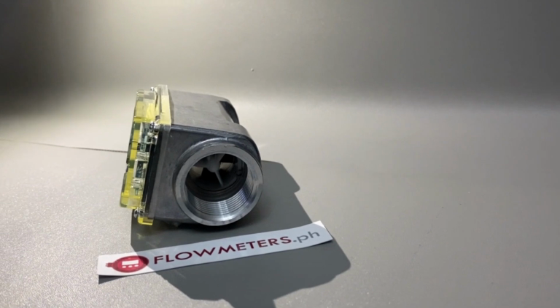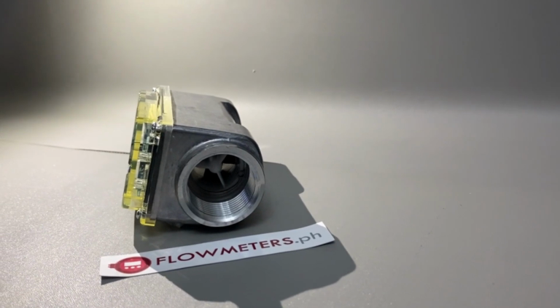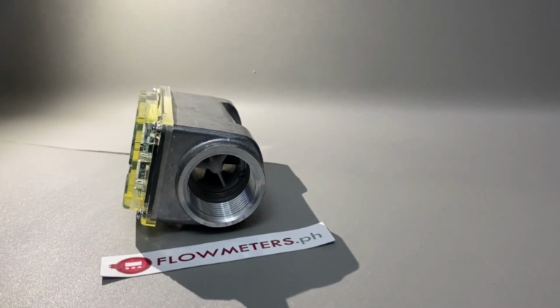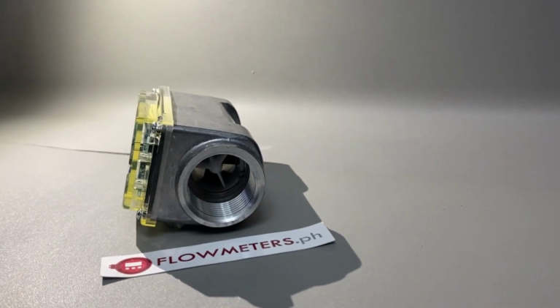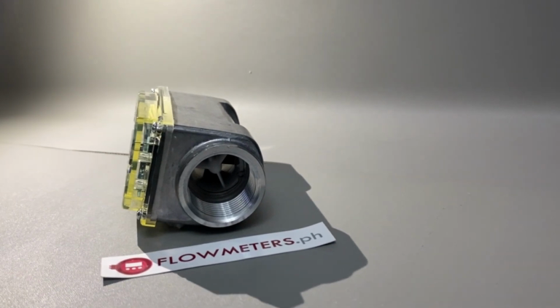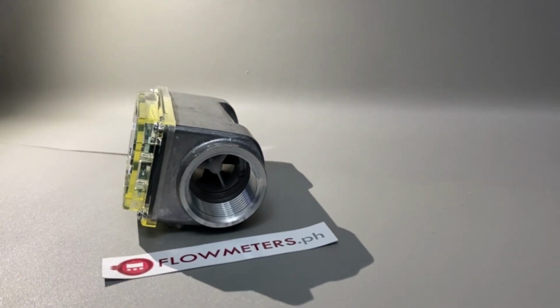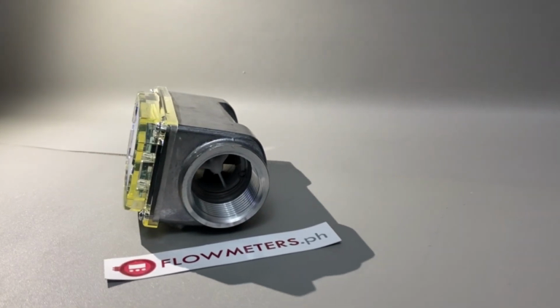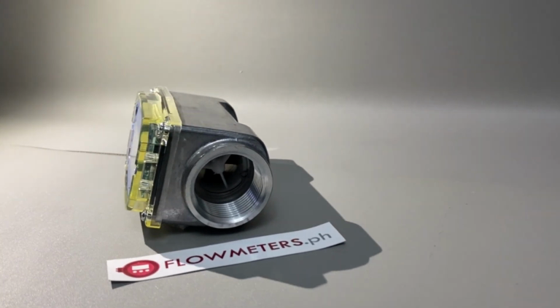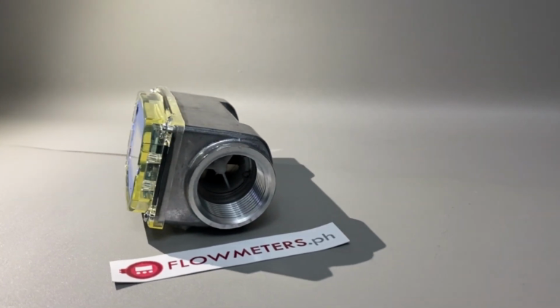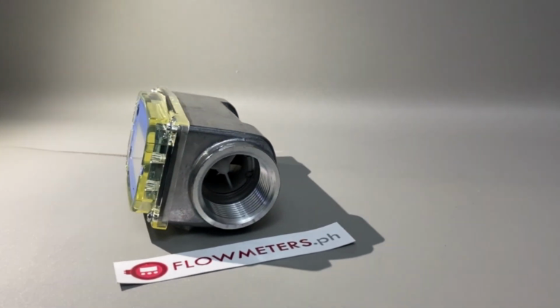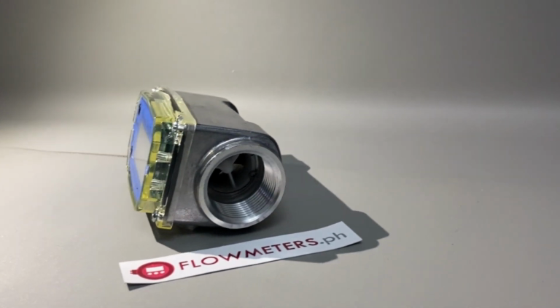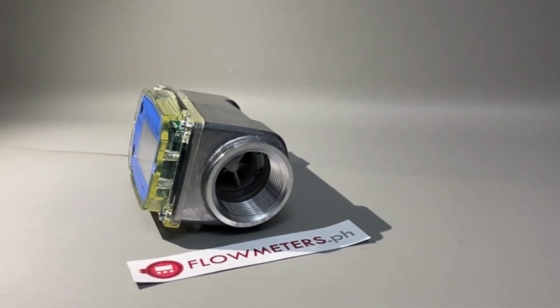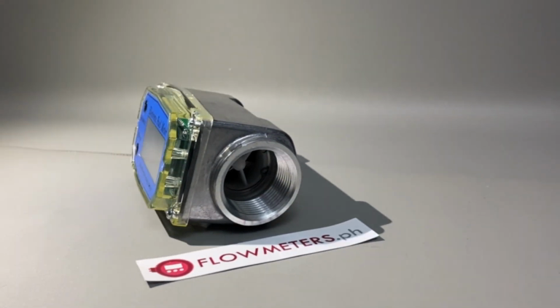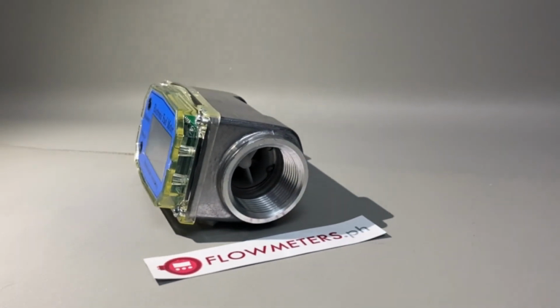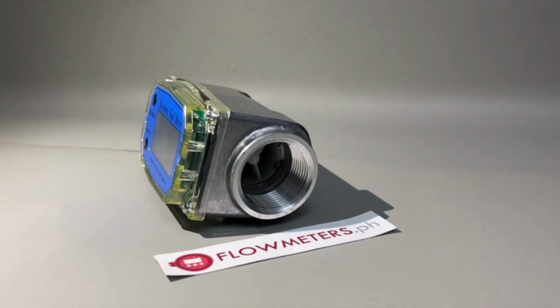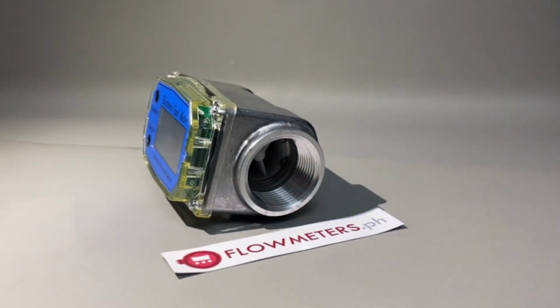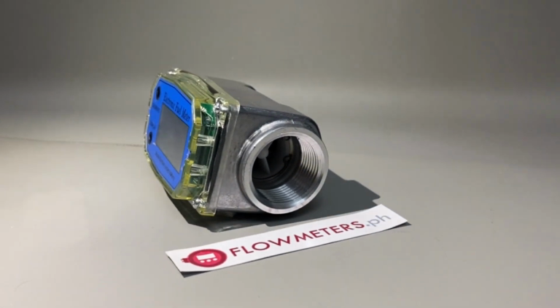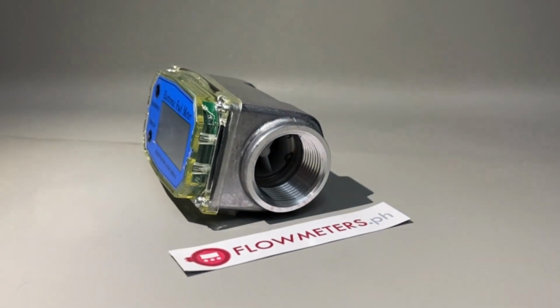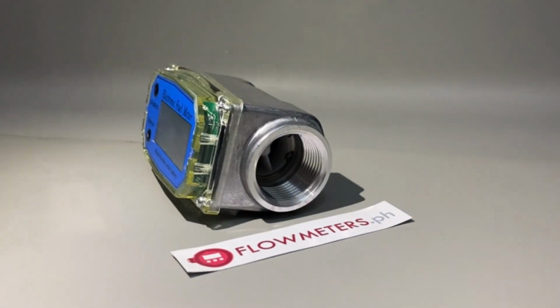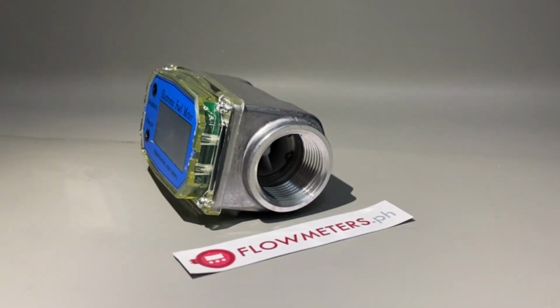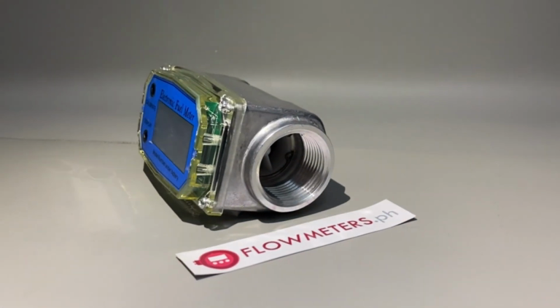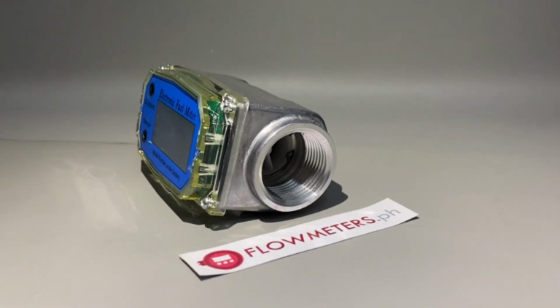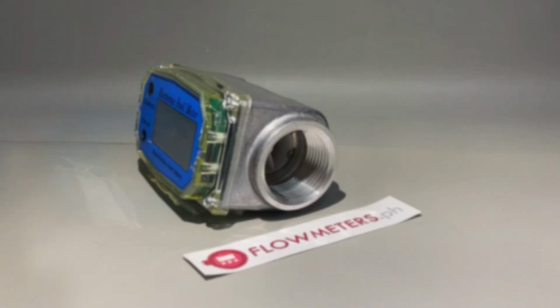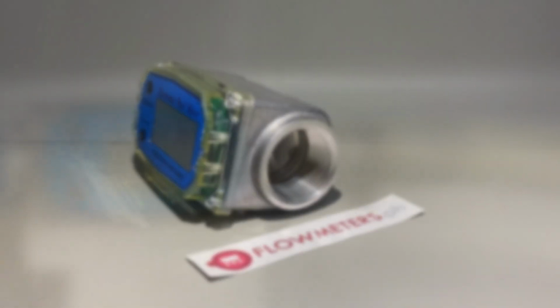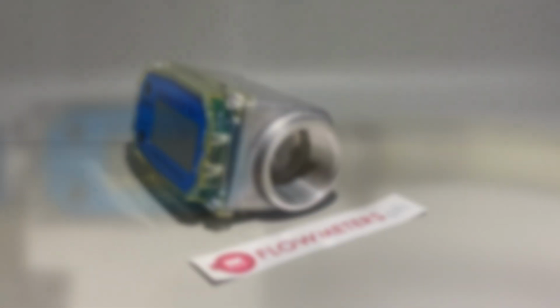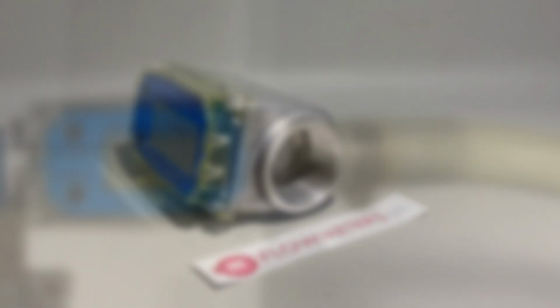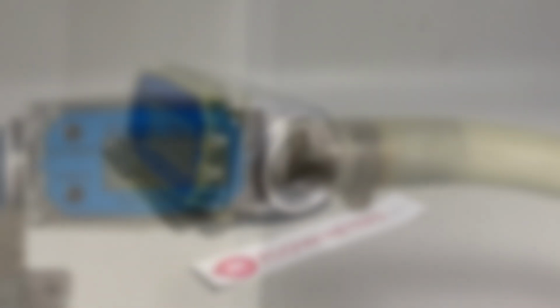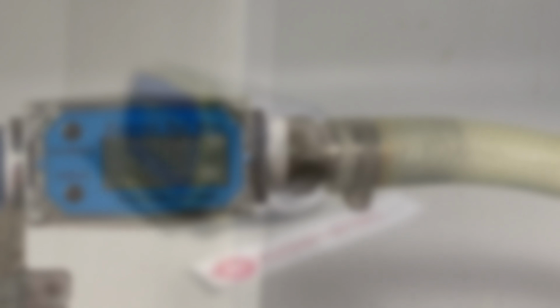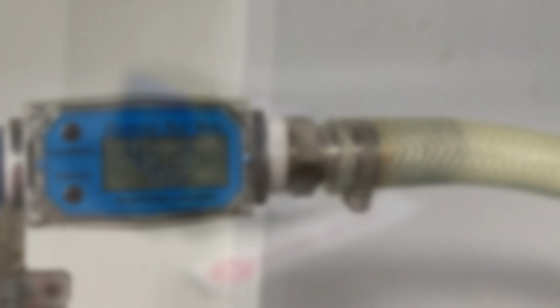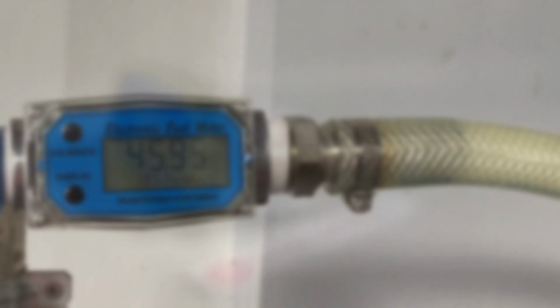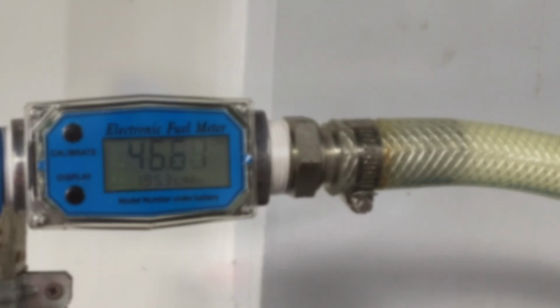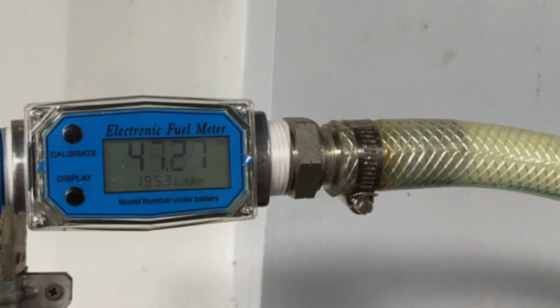In this video, we will explain how an electronic fuel meter works by performing a simple calibration of the device.